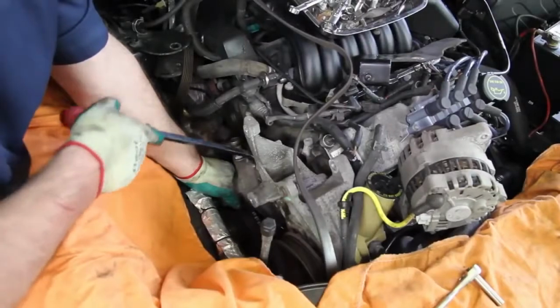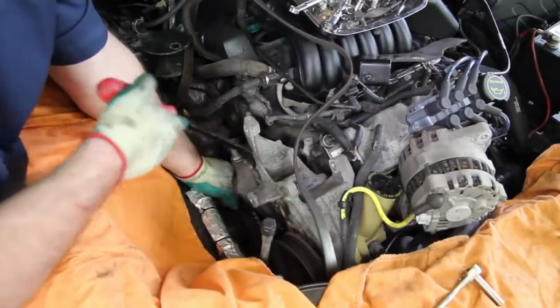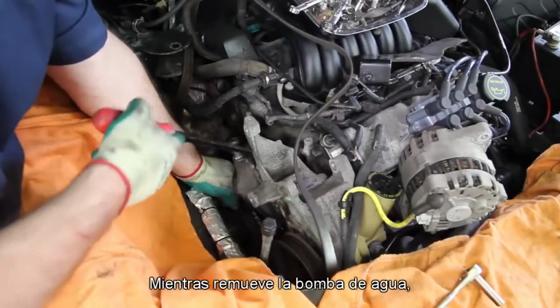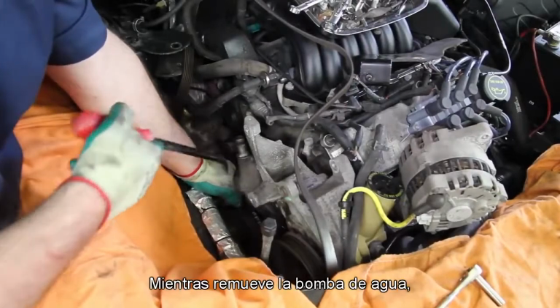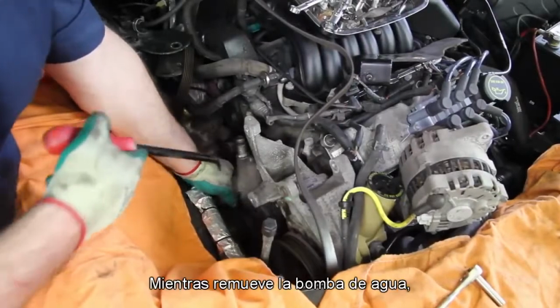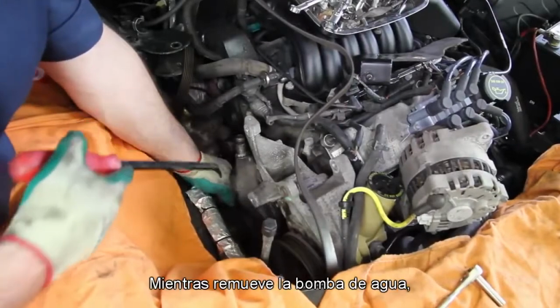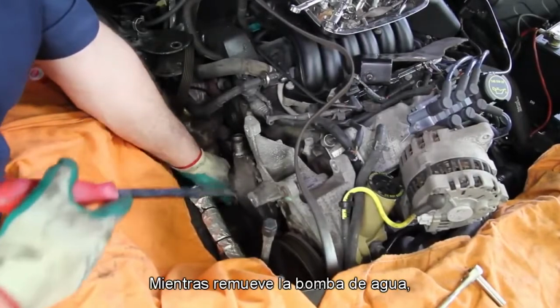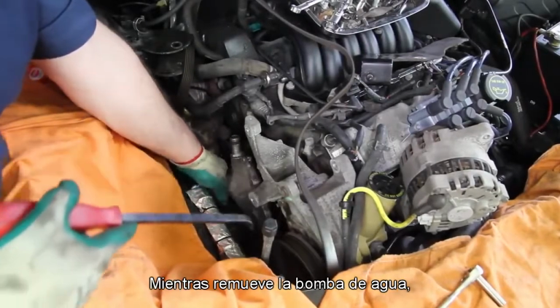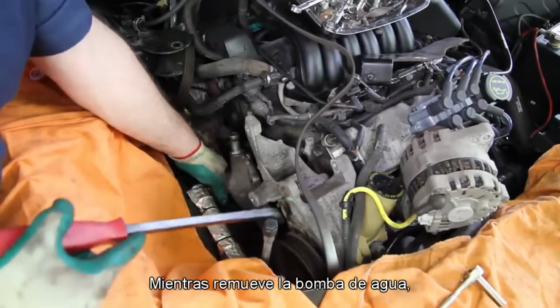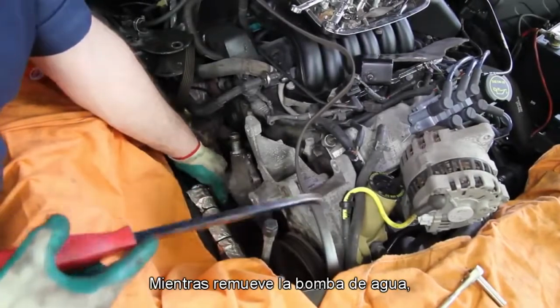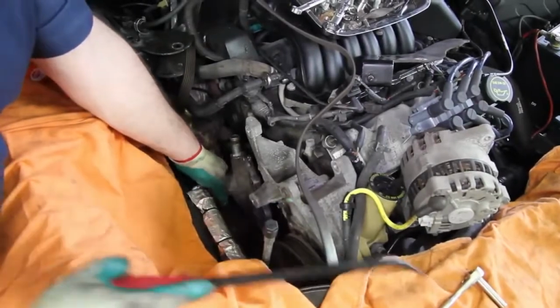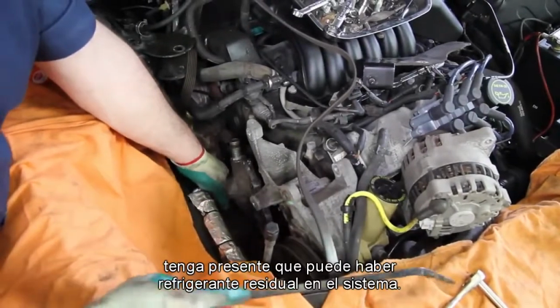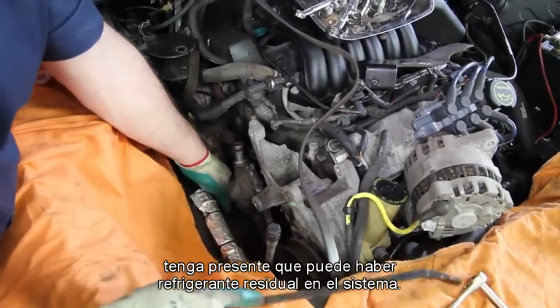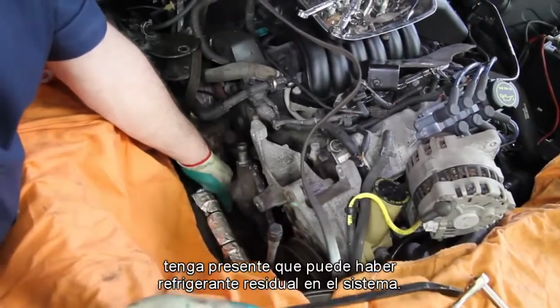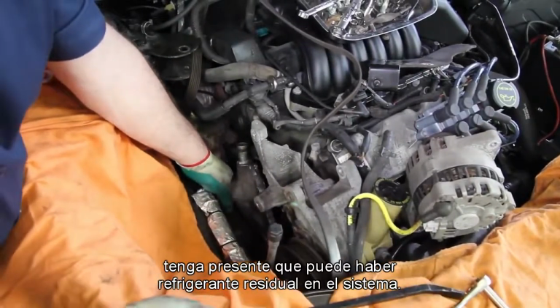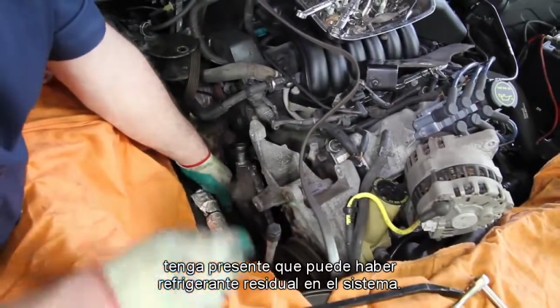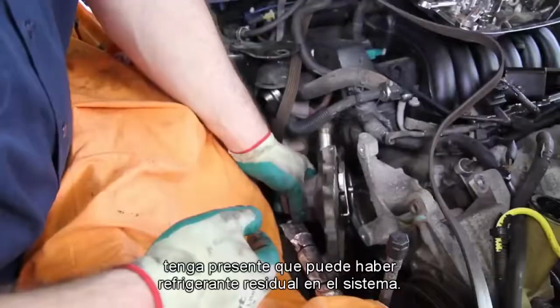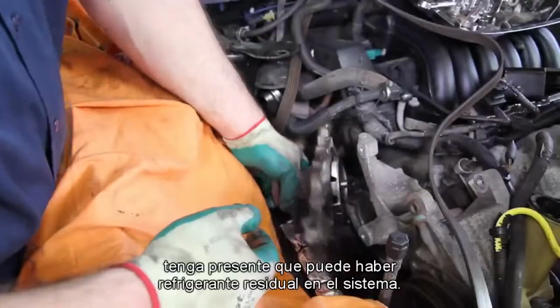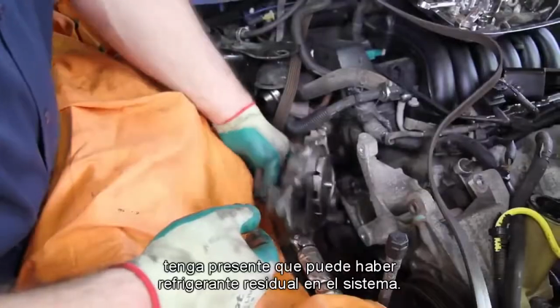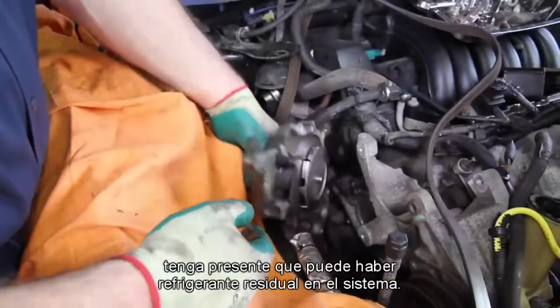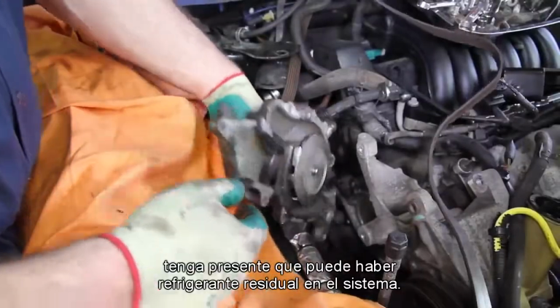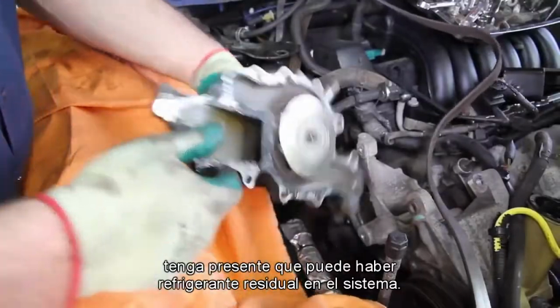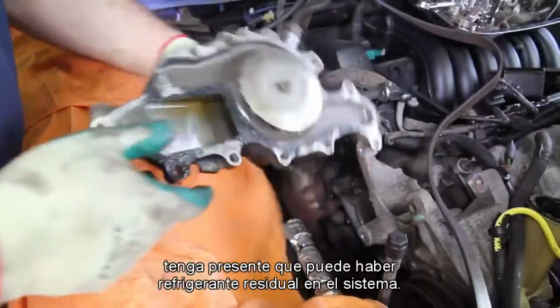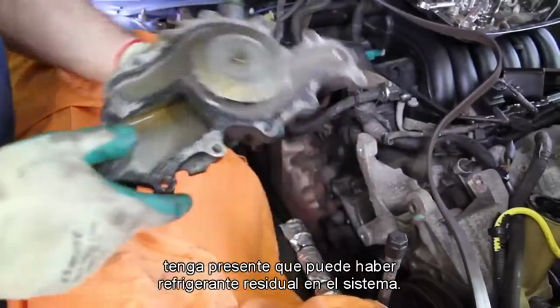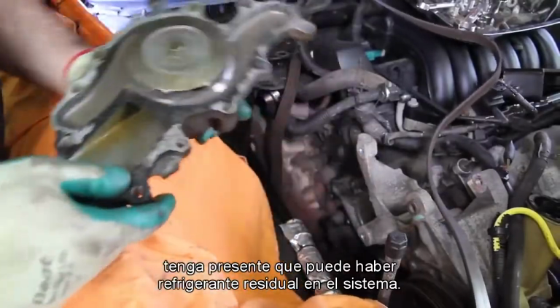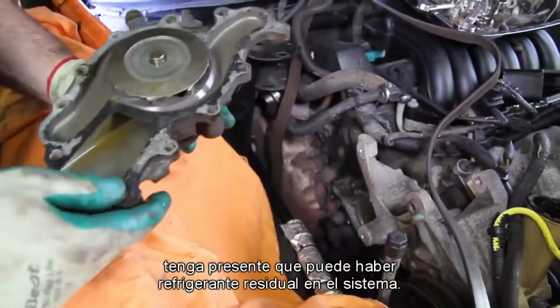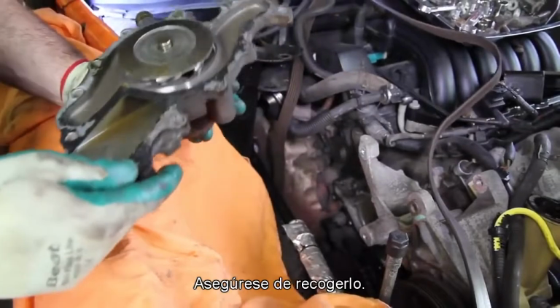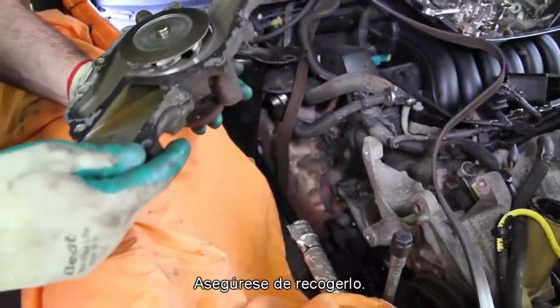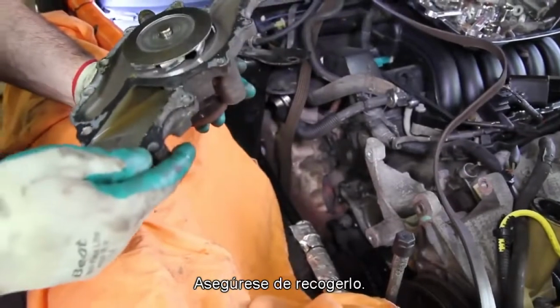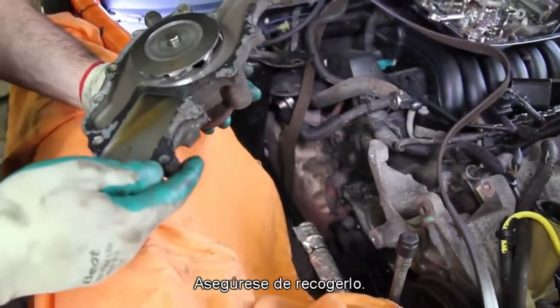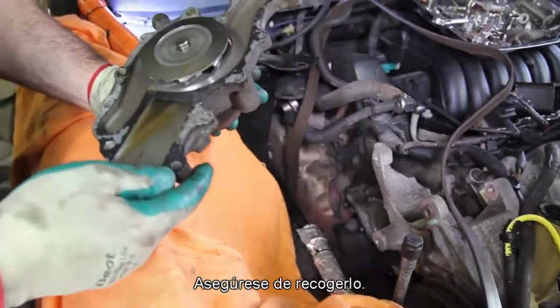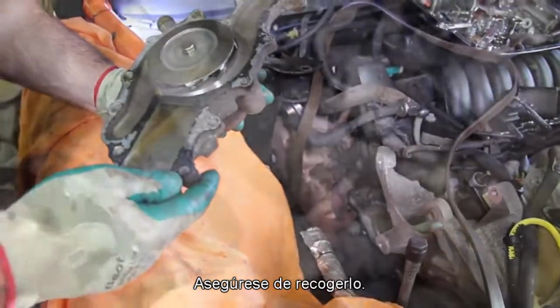As you remove the water pump, keep in mind there may be some residual coolant in the system. Be sure and capture this.